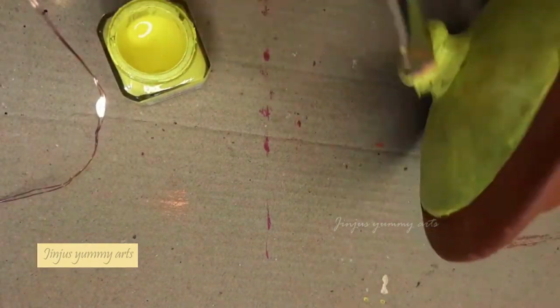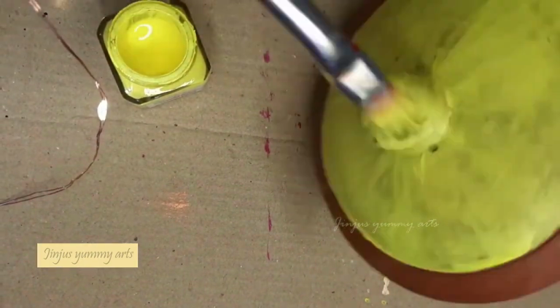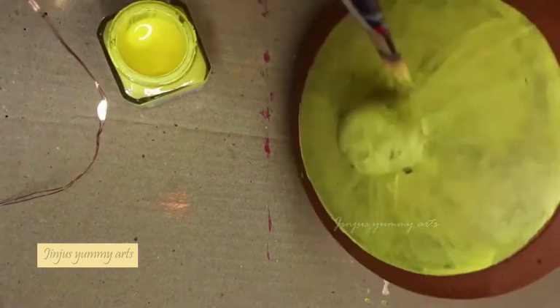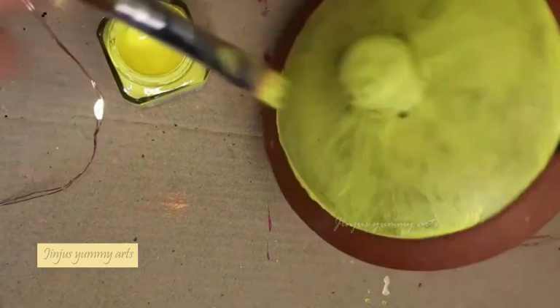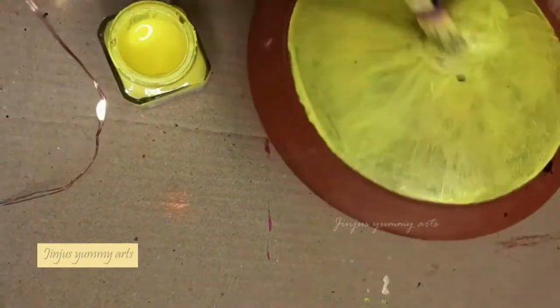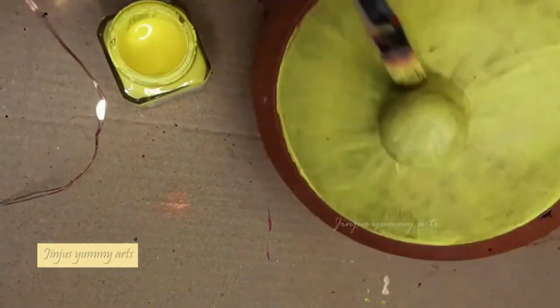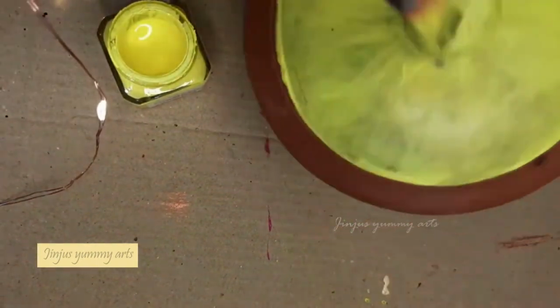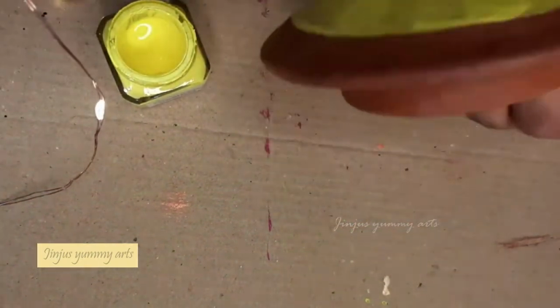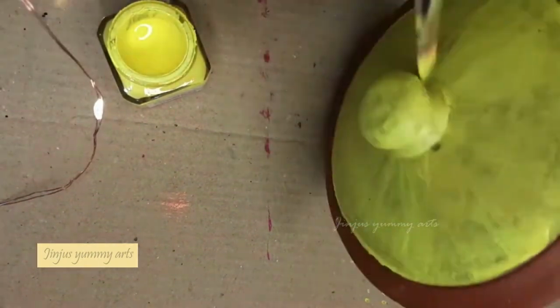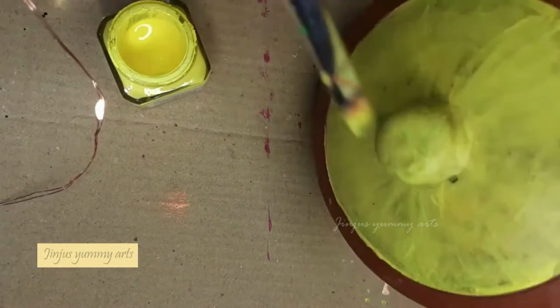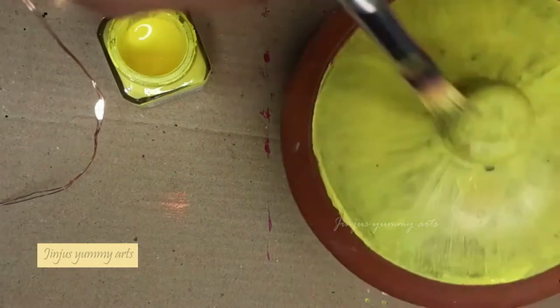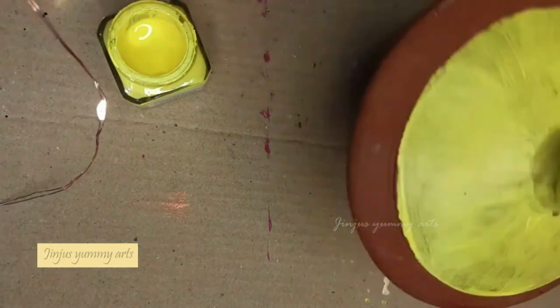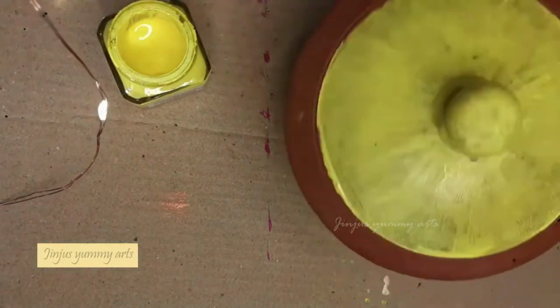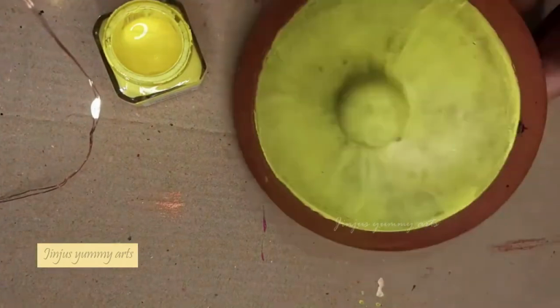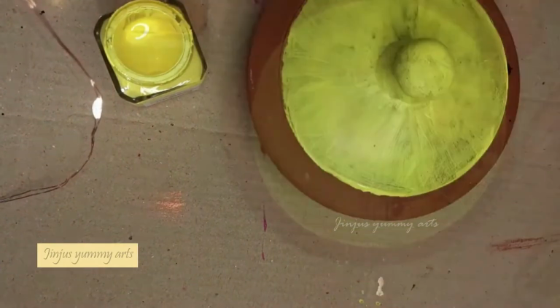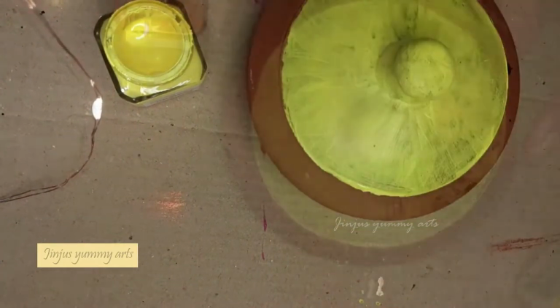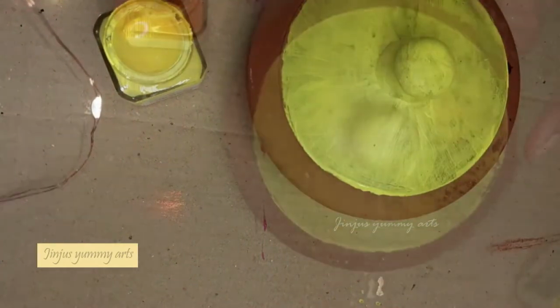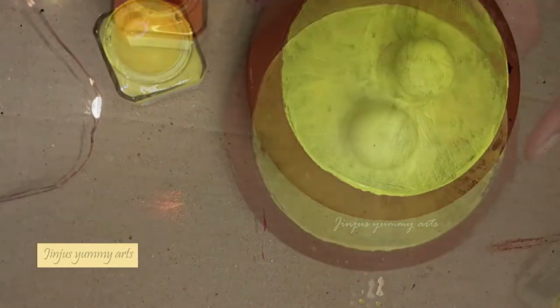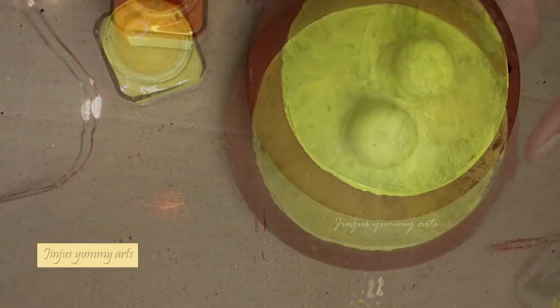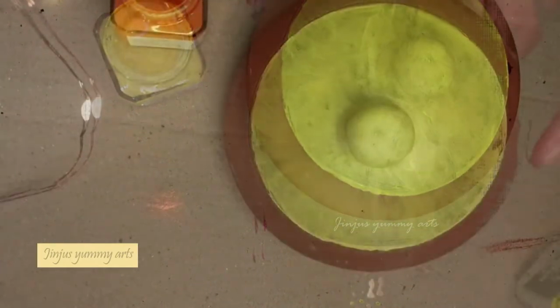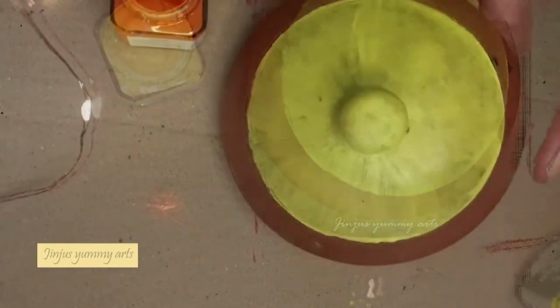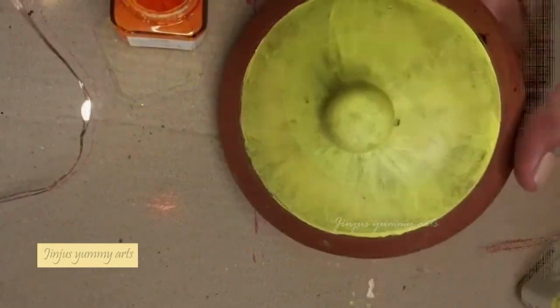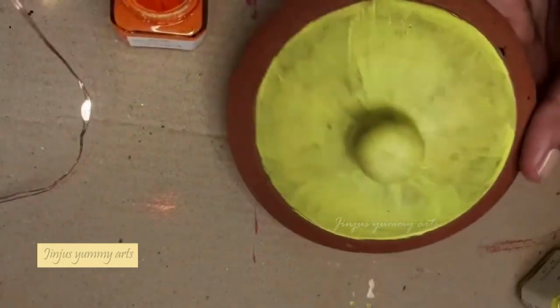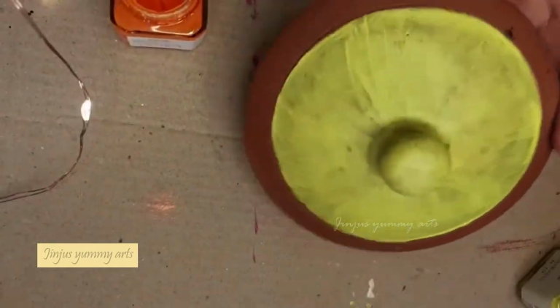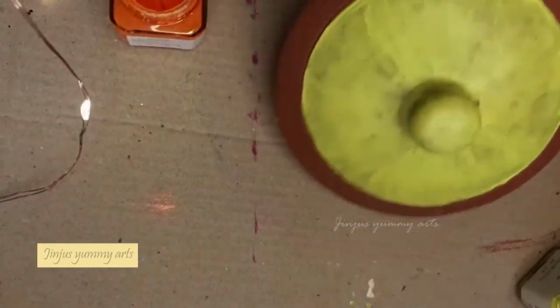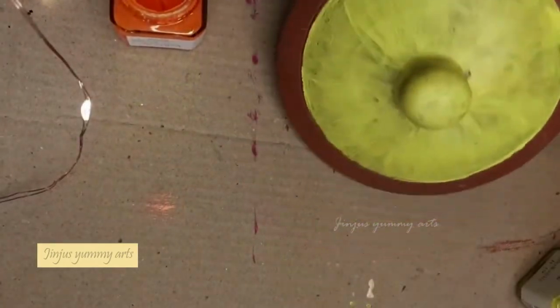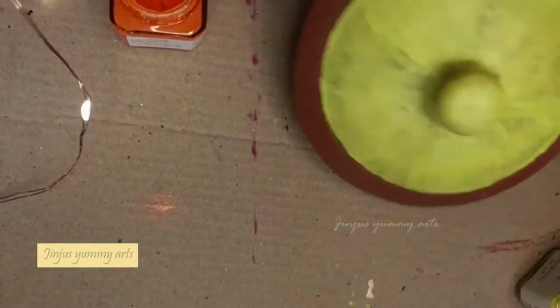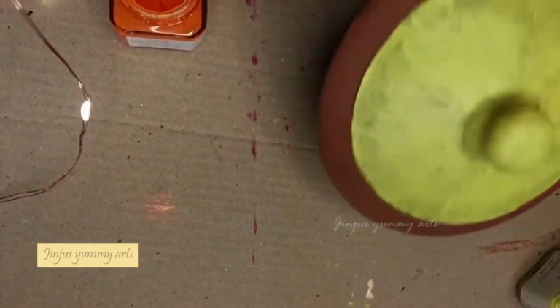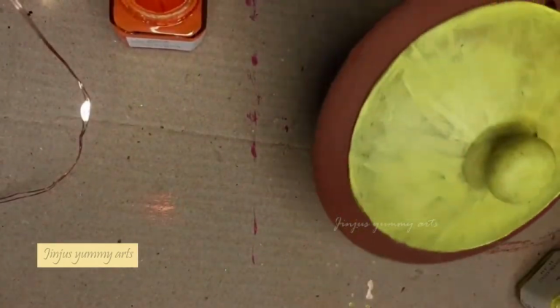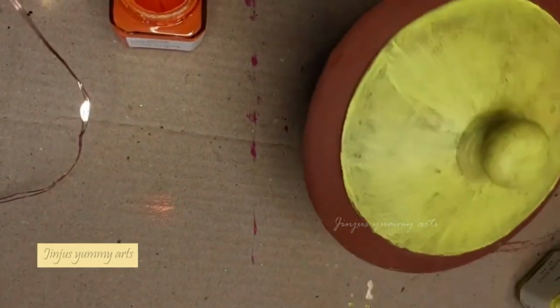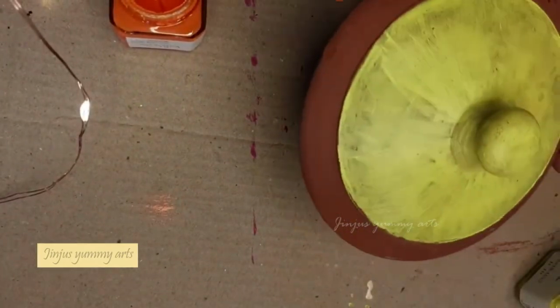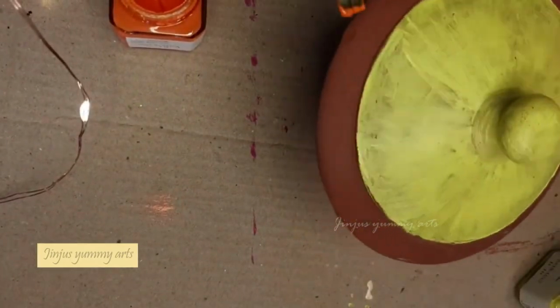In the same color combination, I paint it on the other side. On the other side, it is orange.